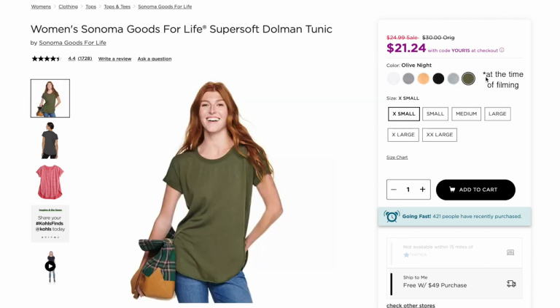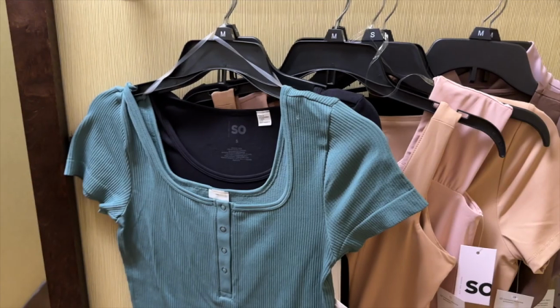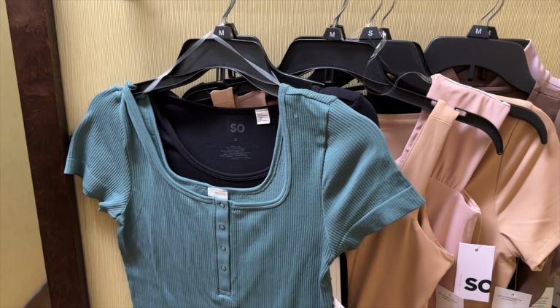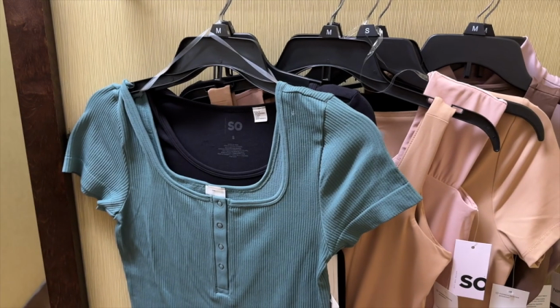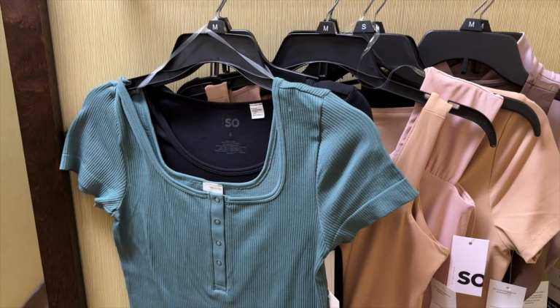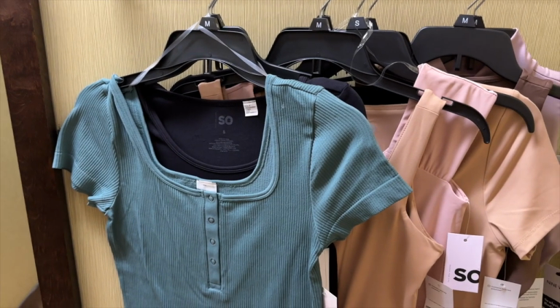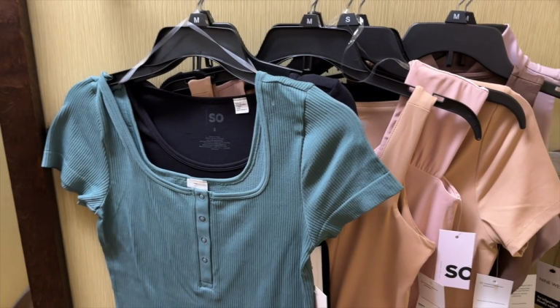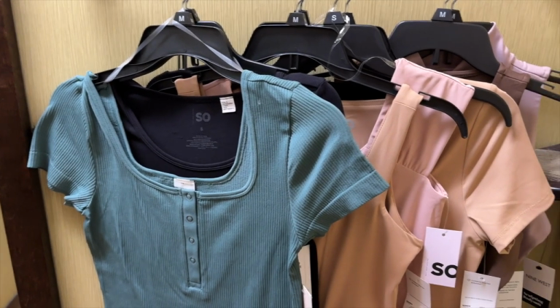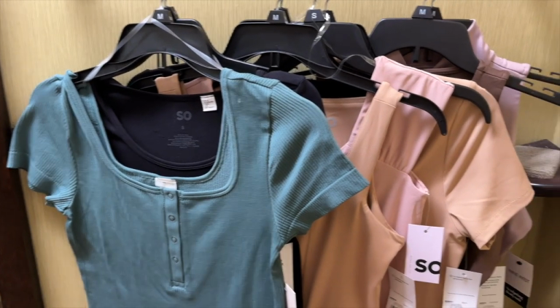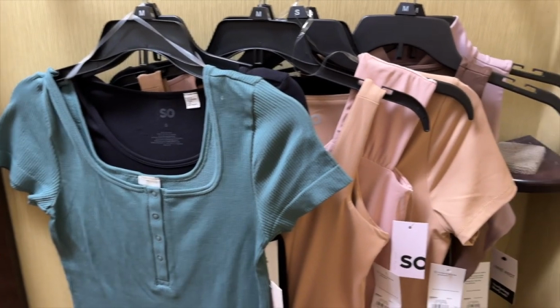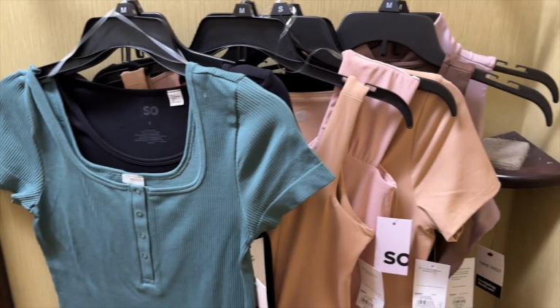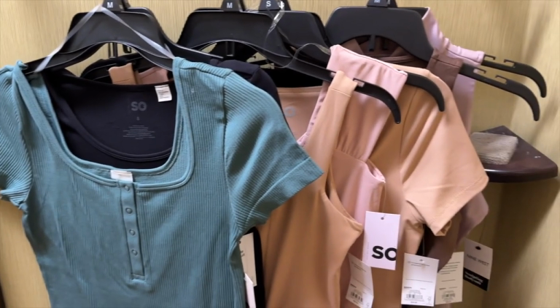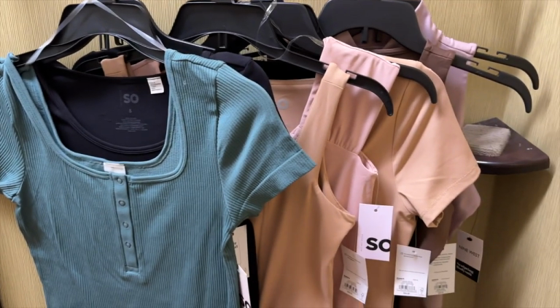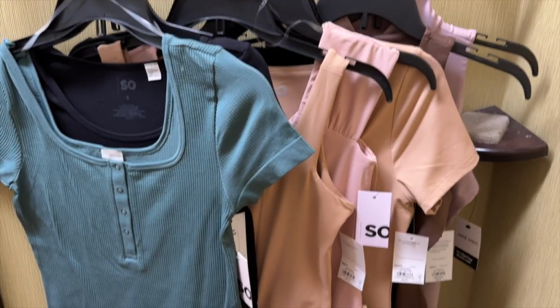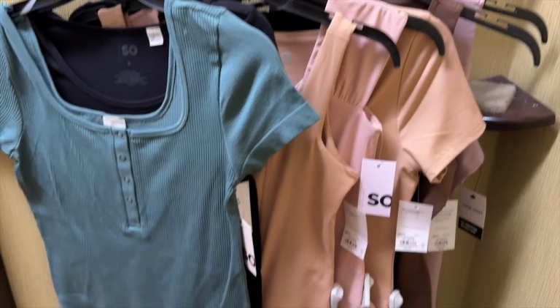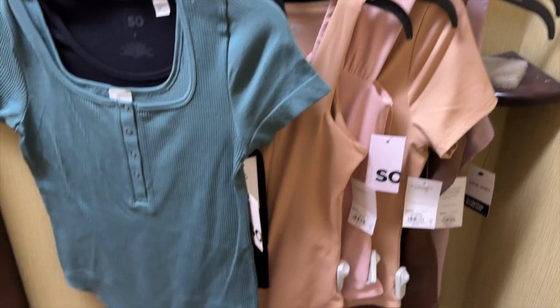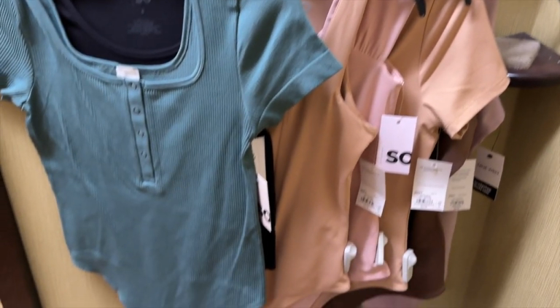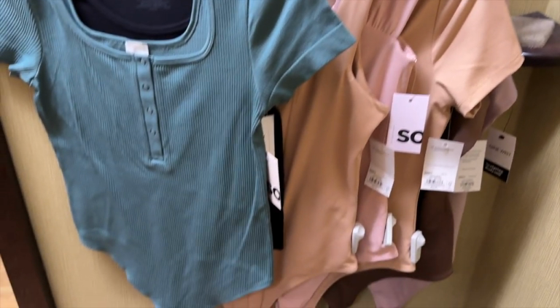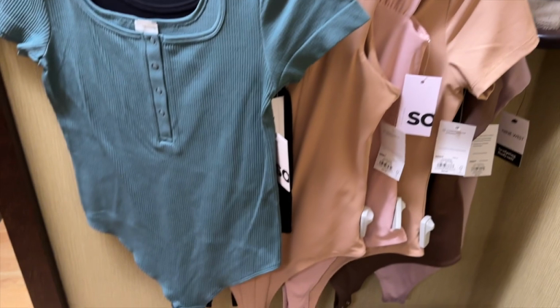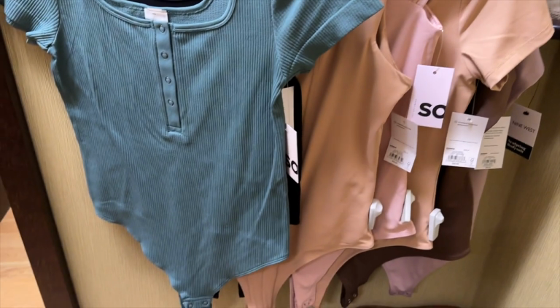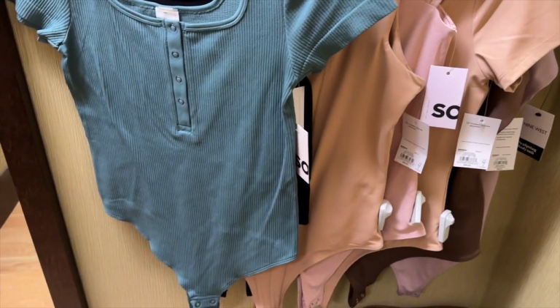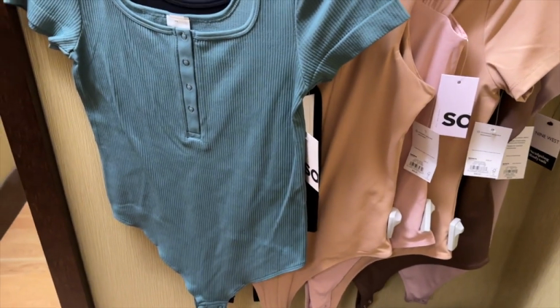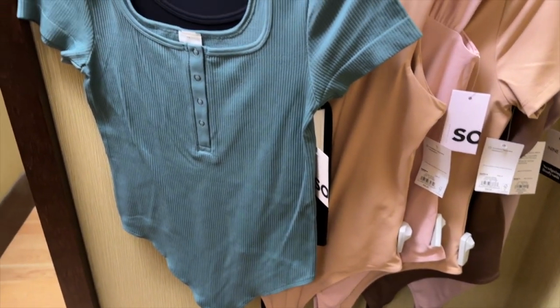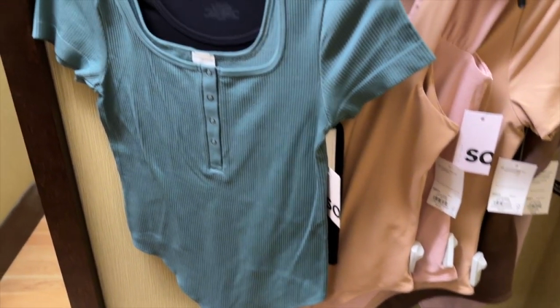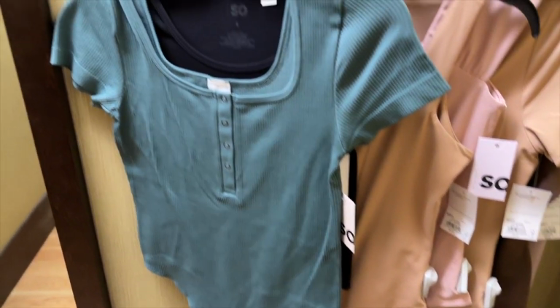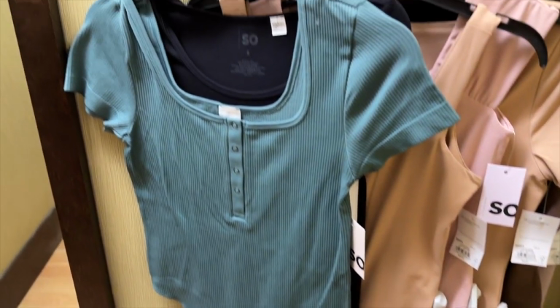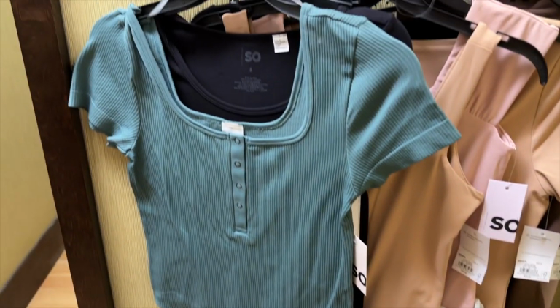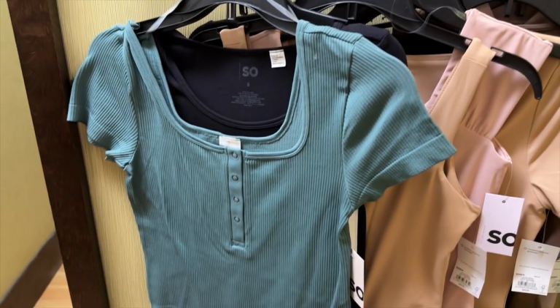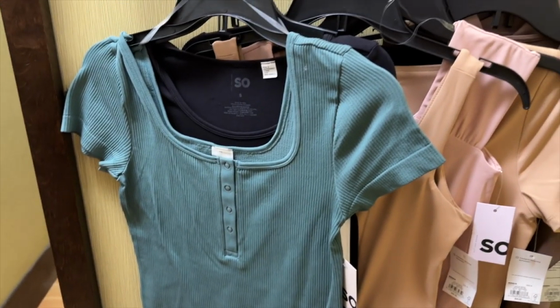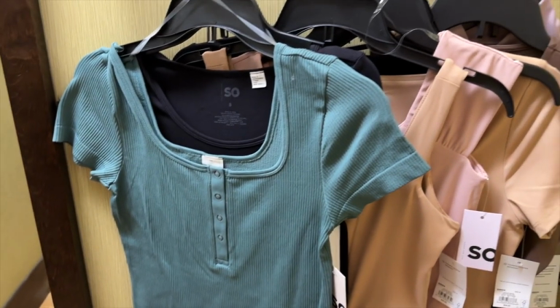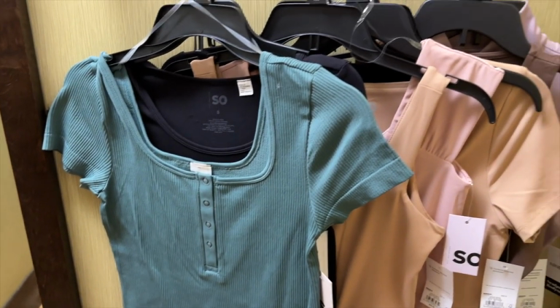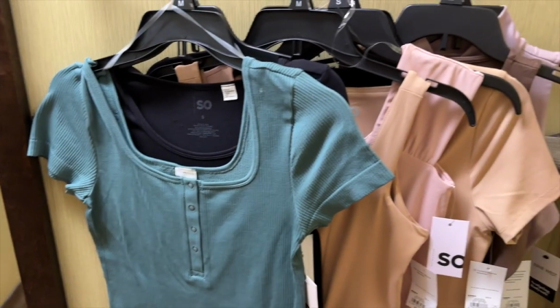I also grabbed a bunch of body suits, but because there were so many, I'm going to turn that into a separate video. So stay tuned for that.